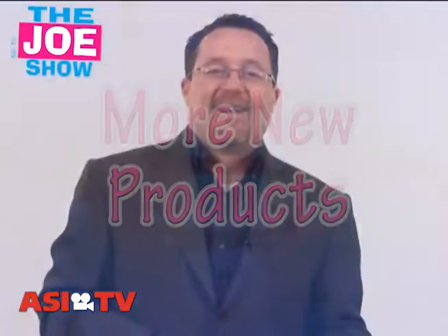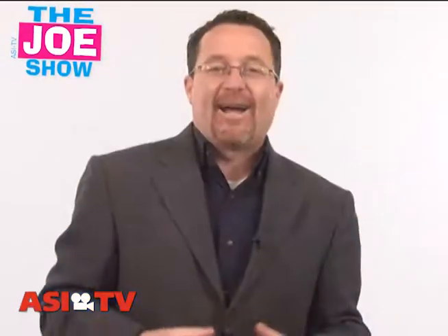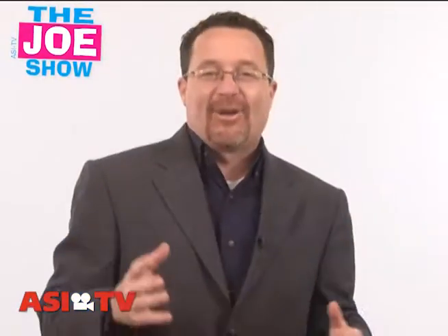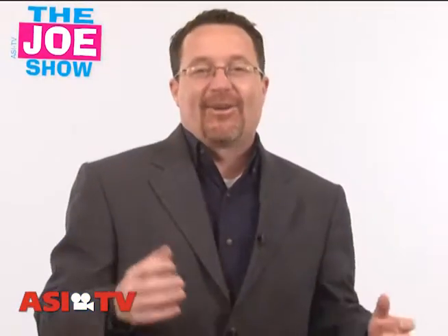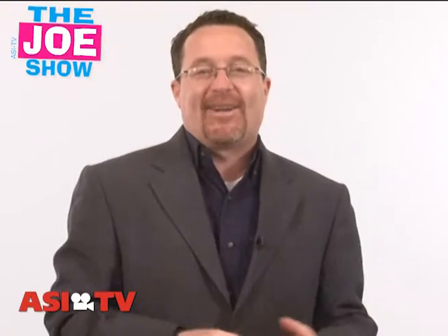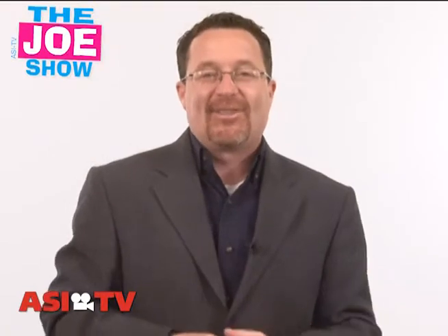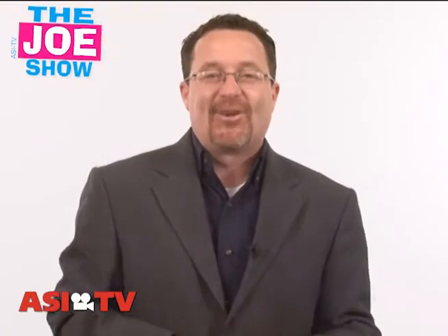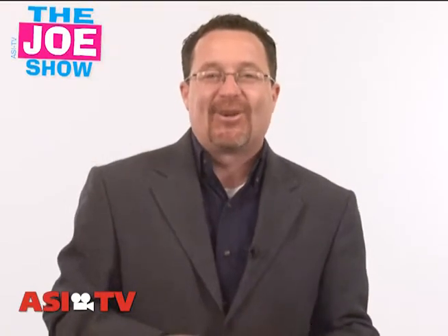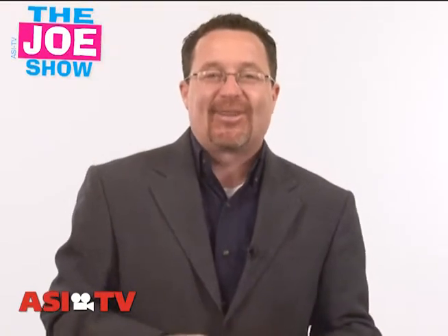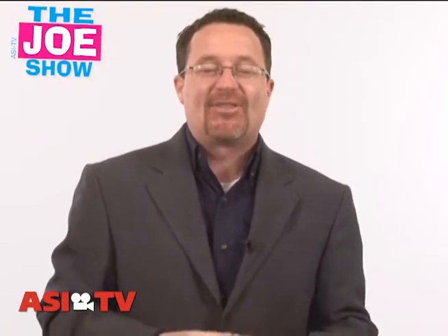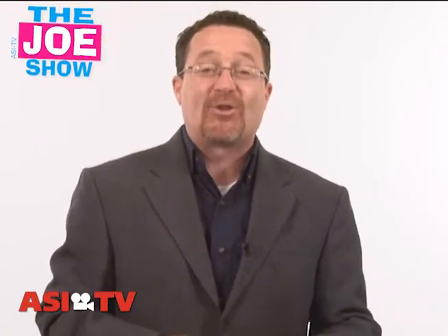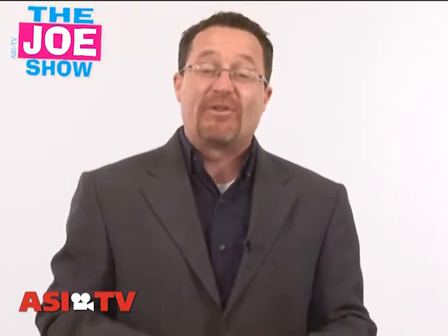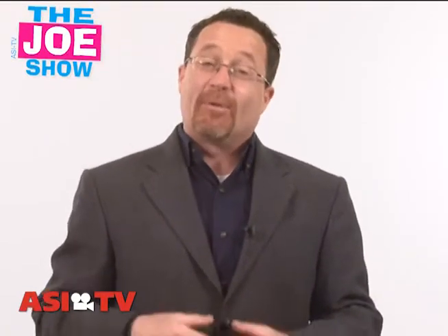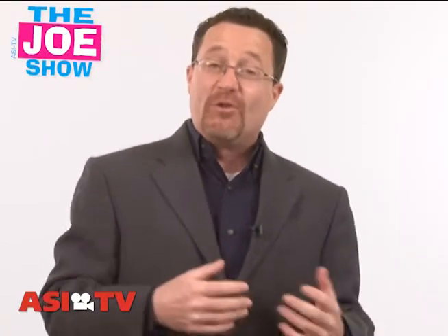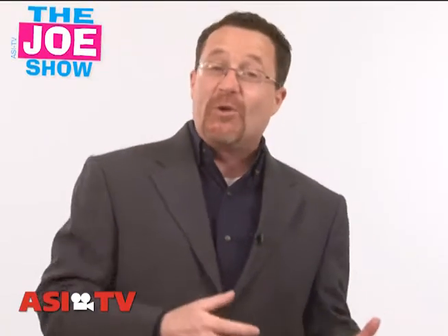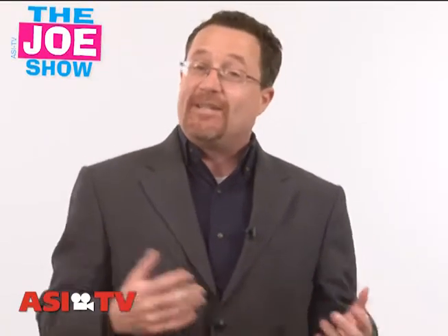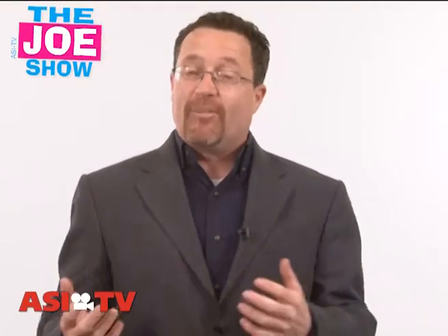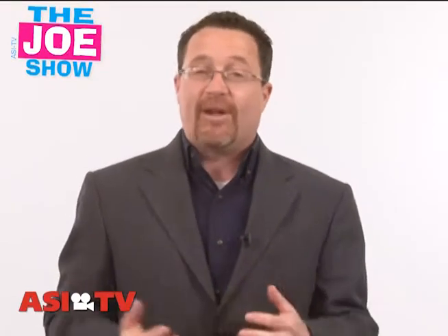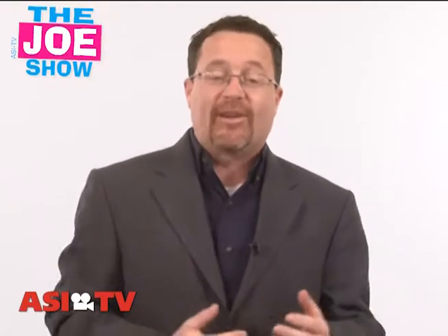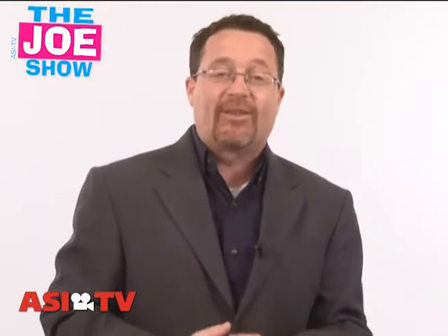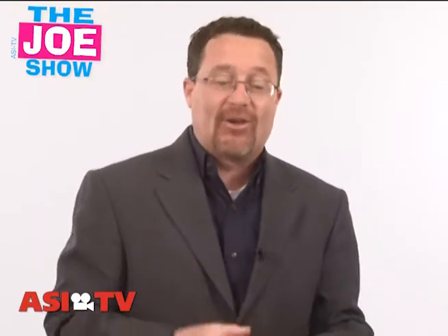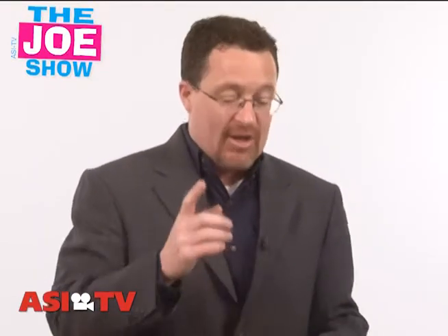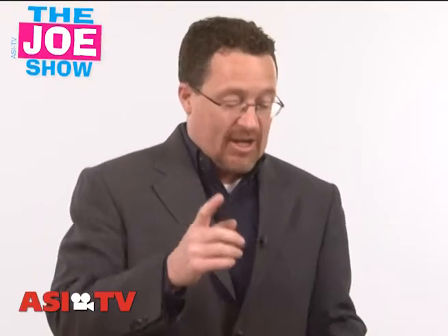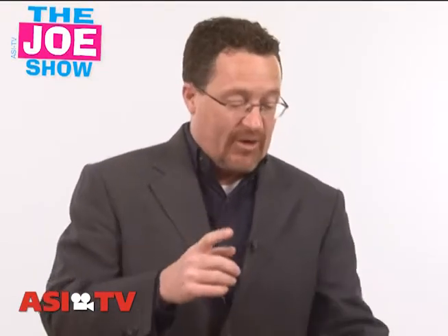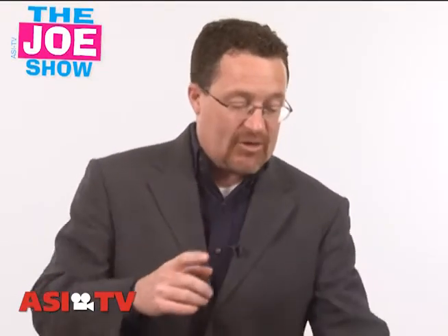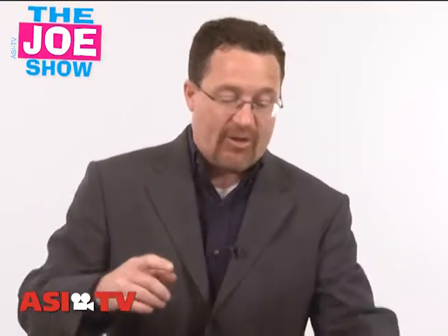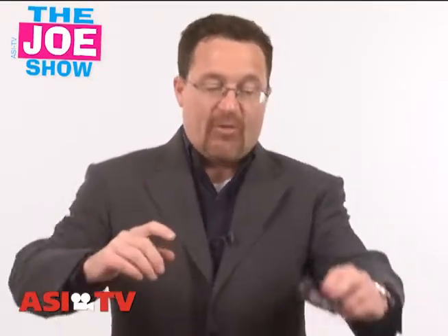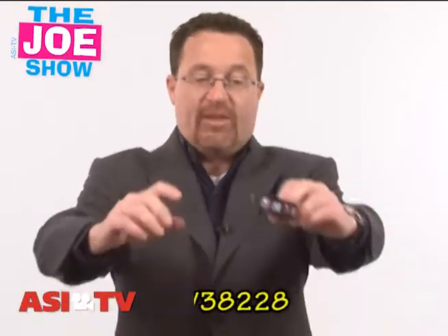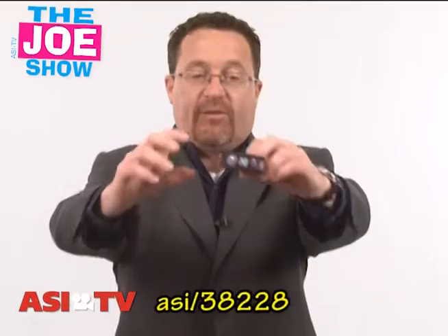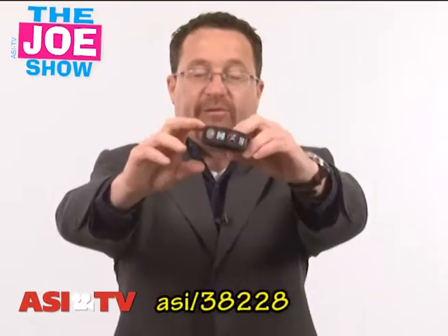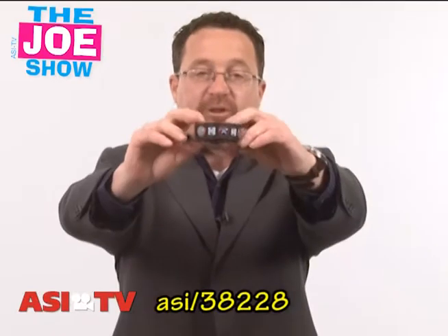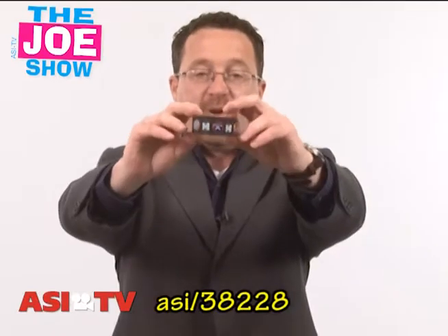Hi, I'm Joe Ailey. You're watching The Joe Show. On today's Joe Show, I have a number of new and different products I'd like to show you, and we are going to start off with this first one.